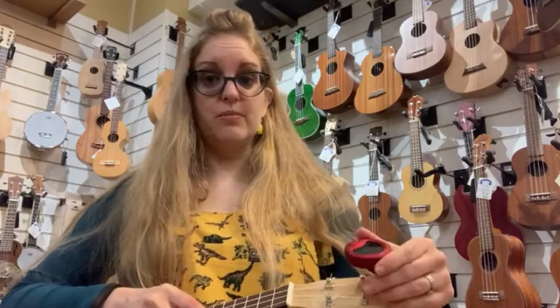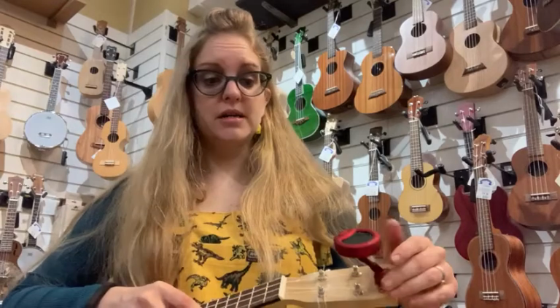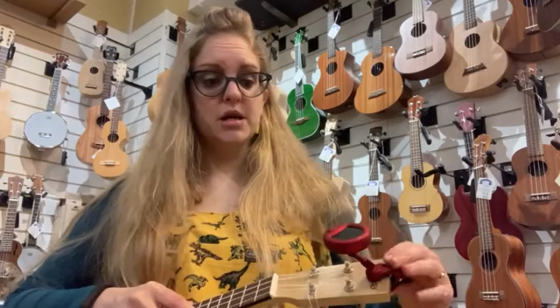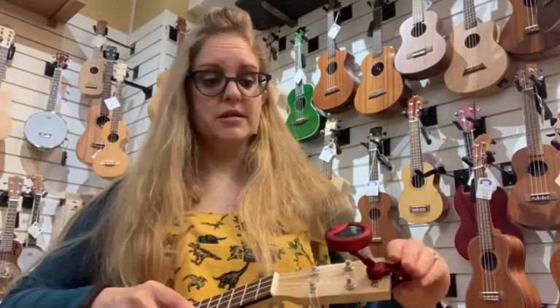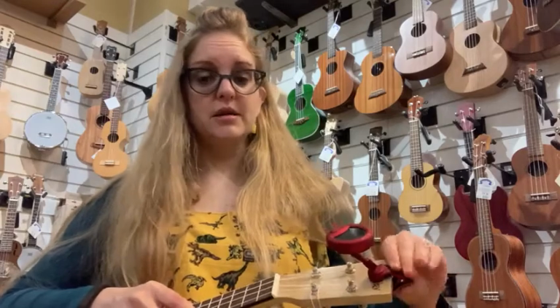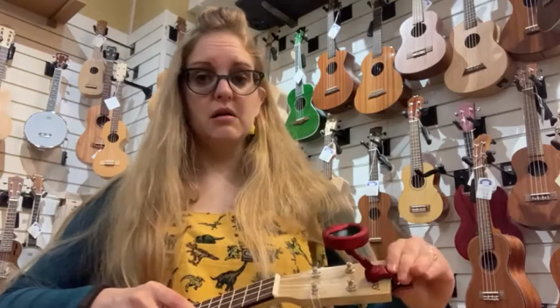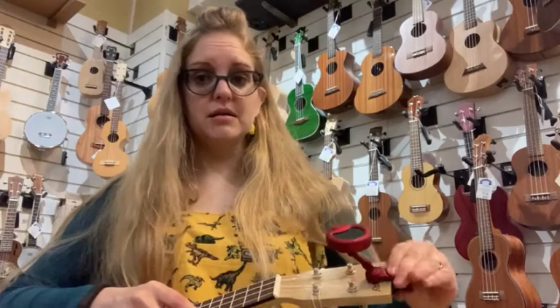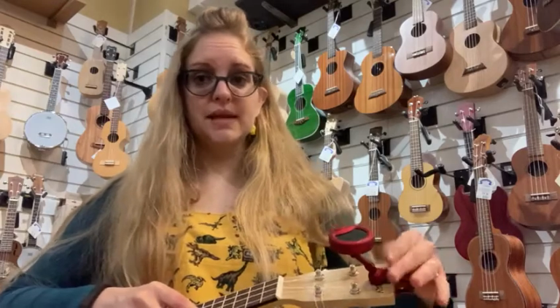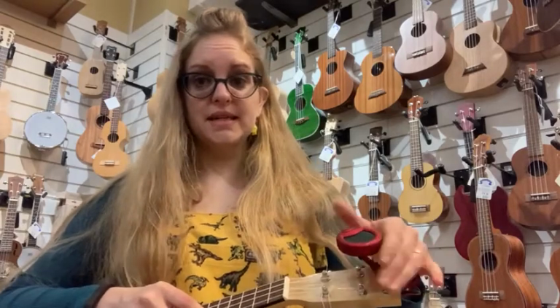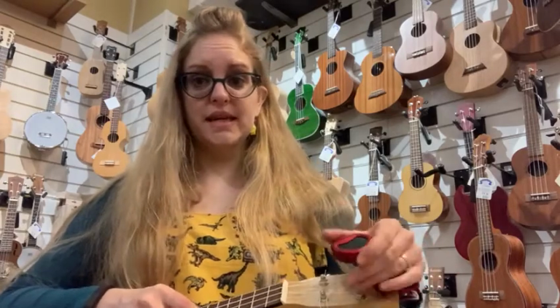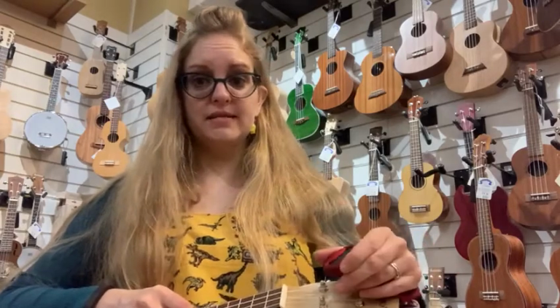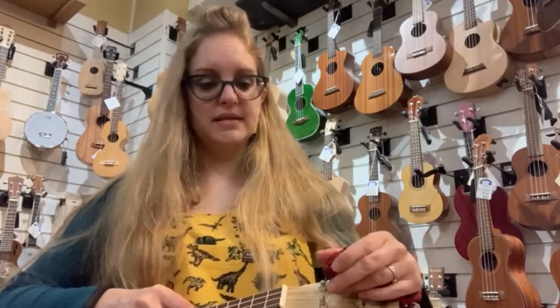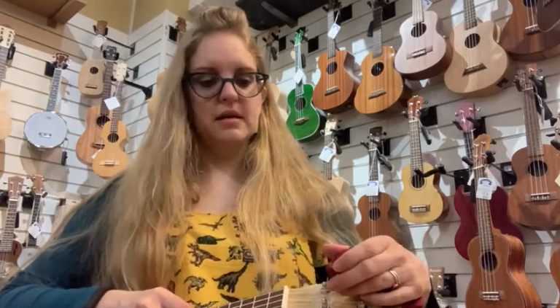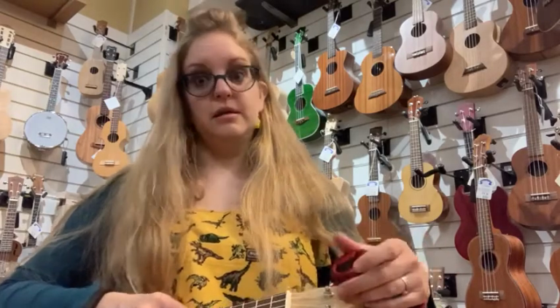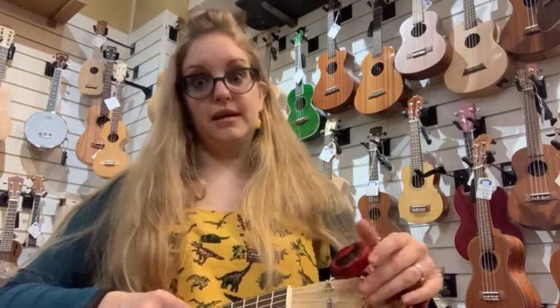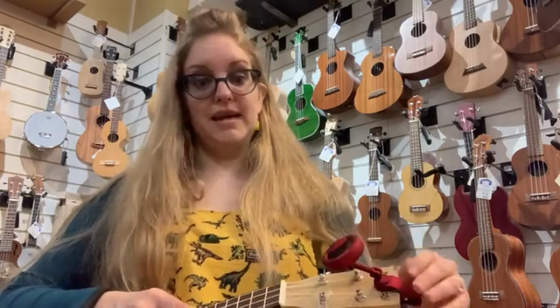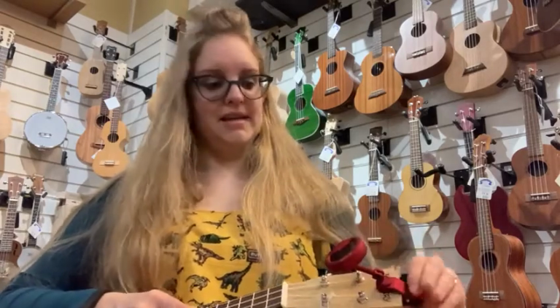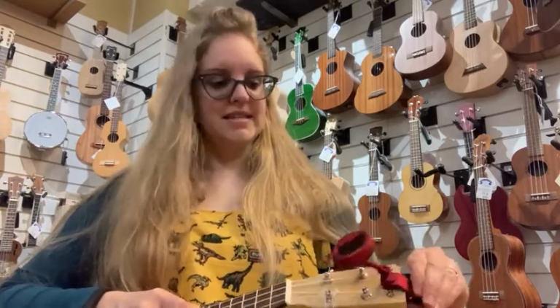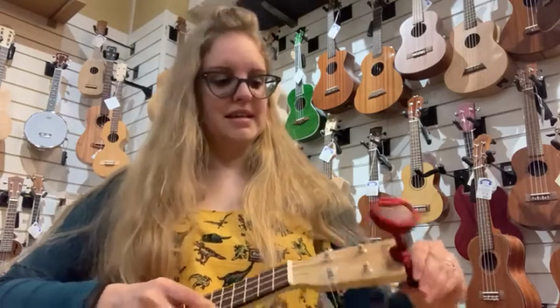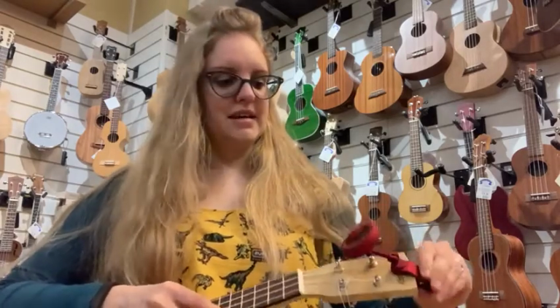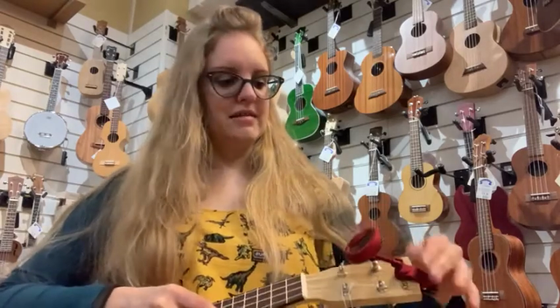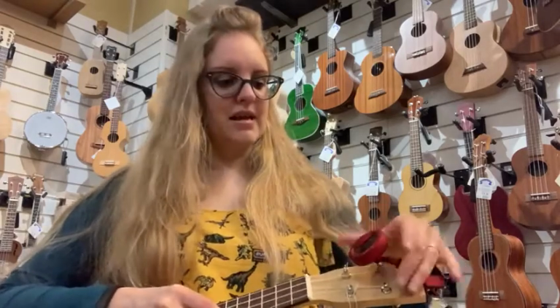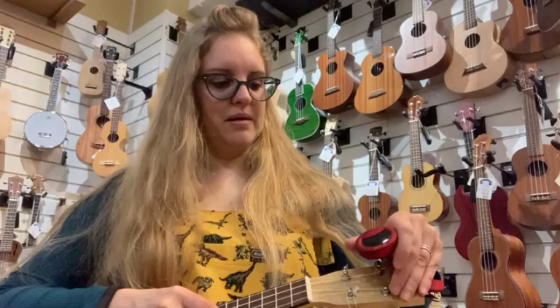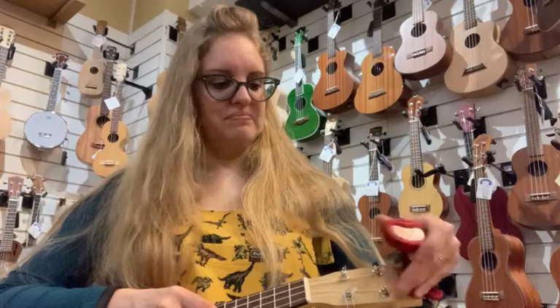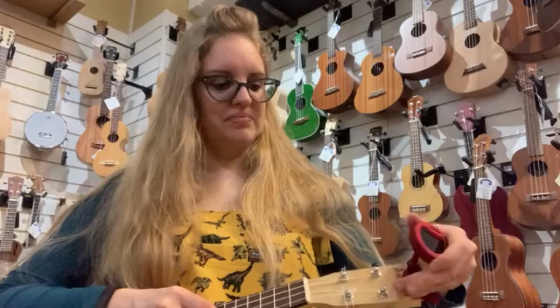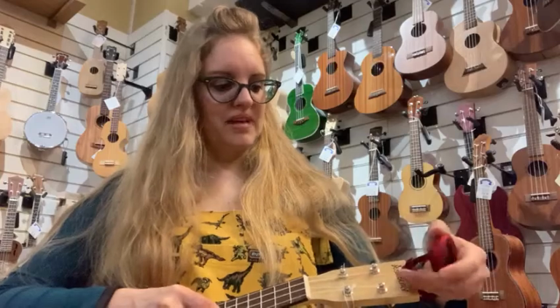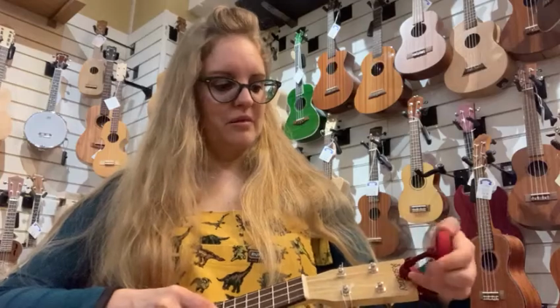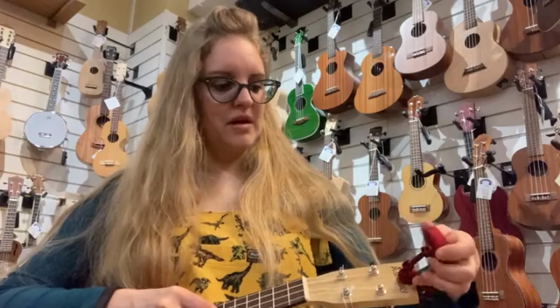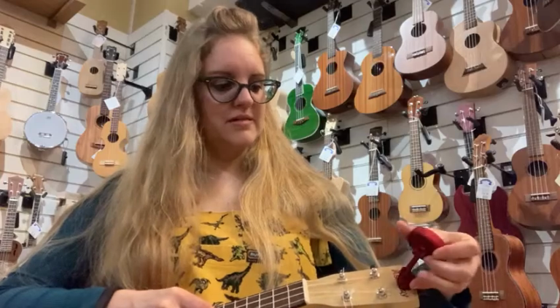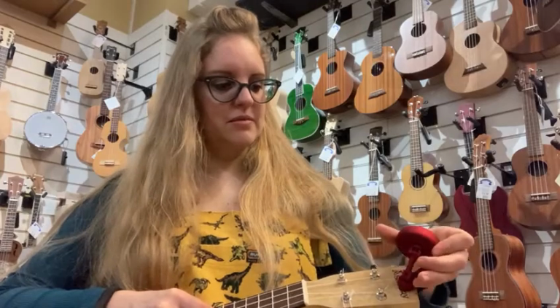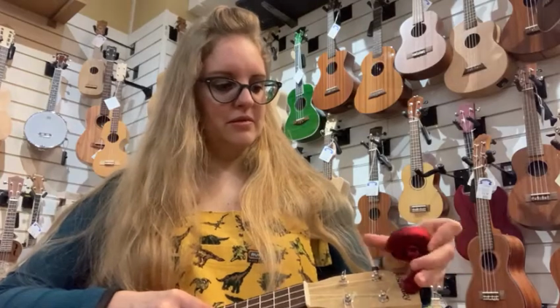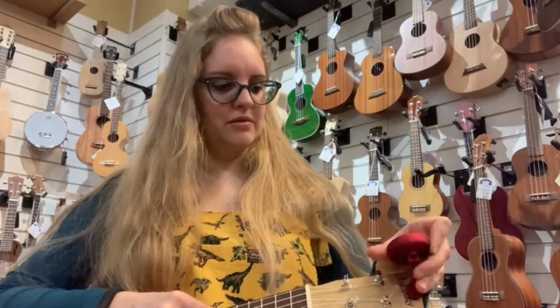This works for all of our fretted instruments — so banjos, guitars, mandolins, ukuleles — you name it, it works for them all.